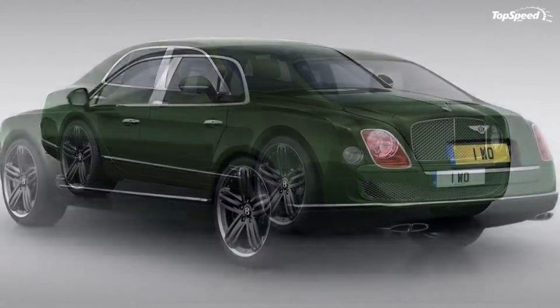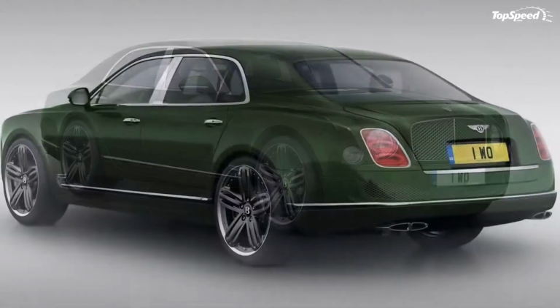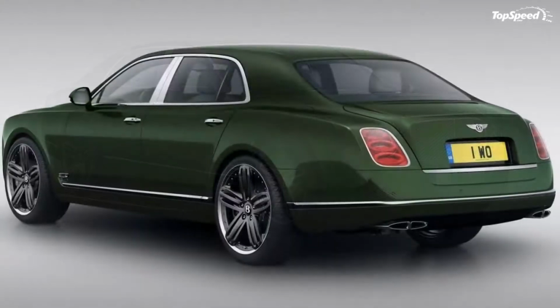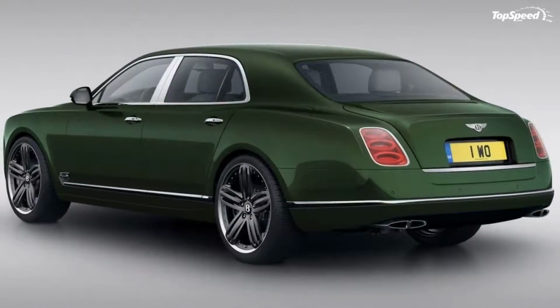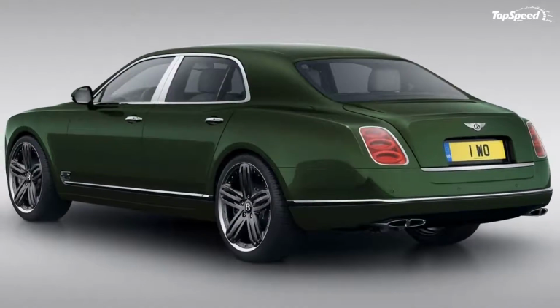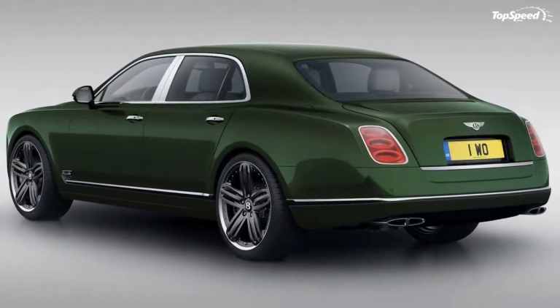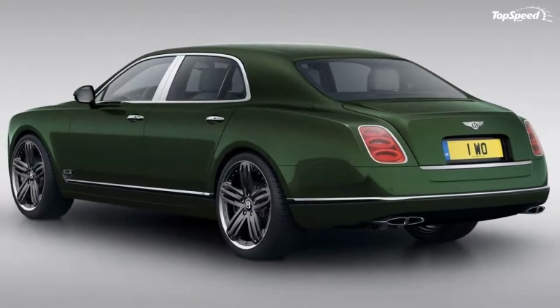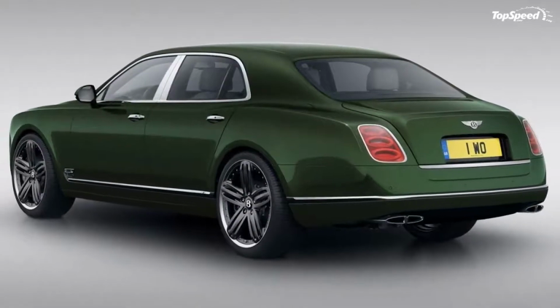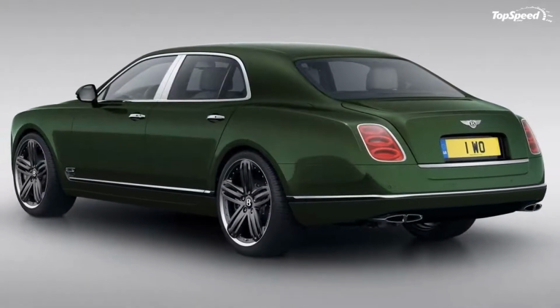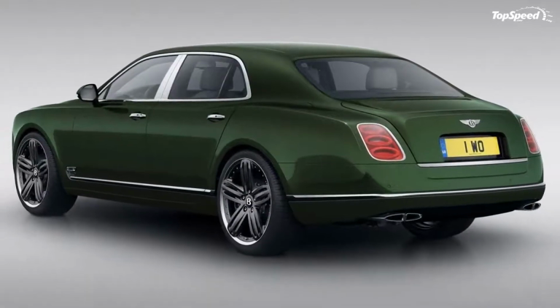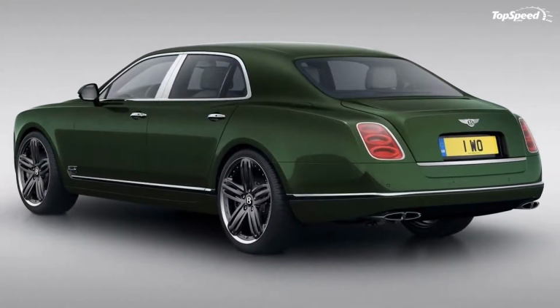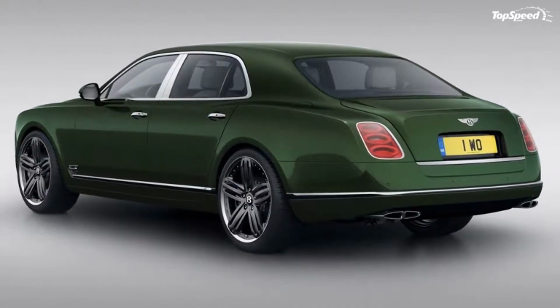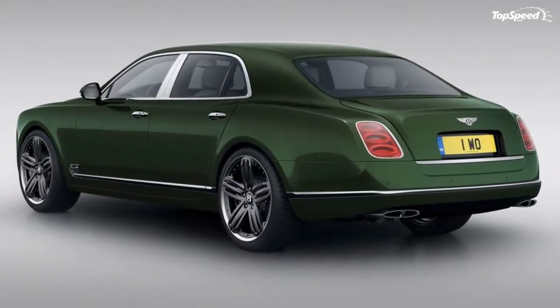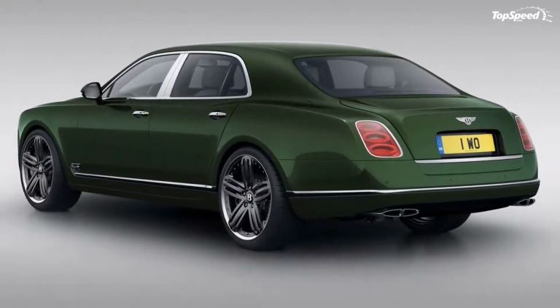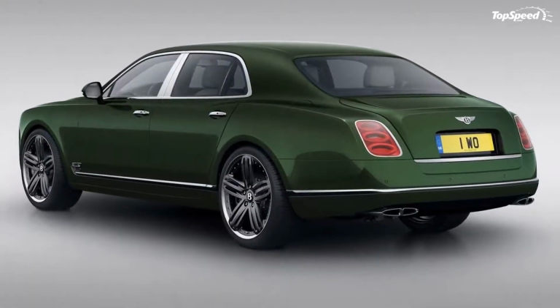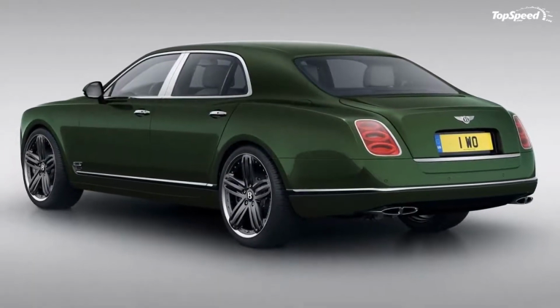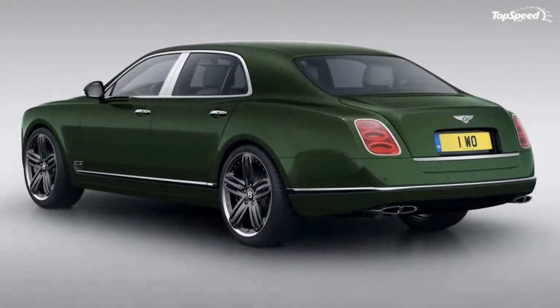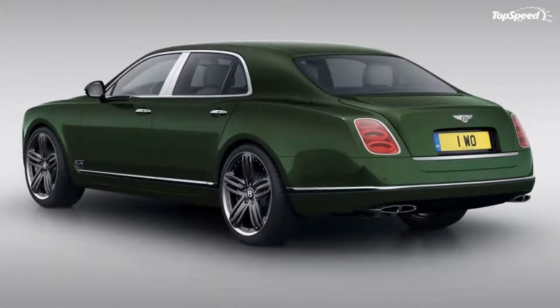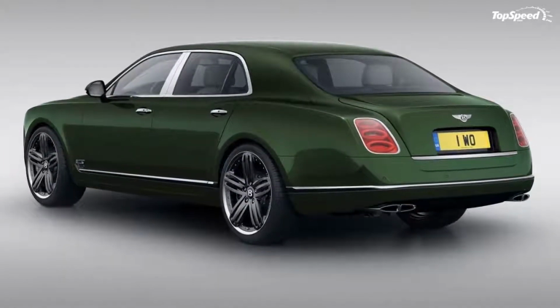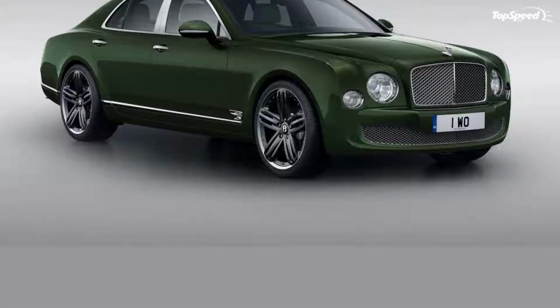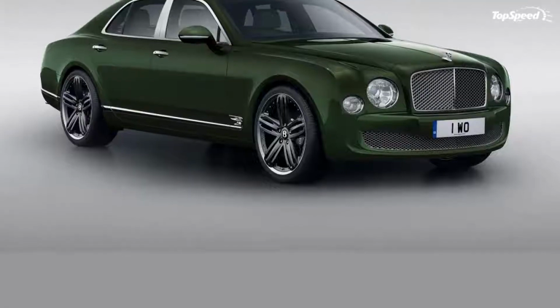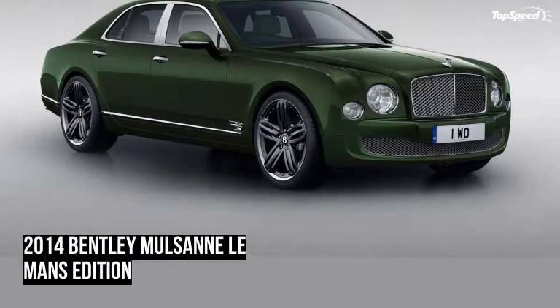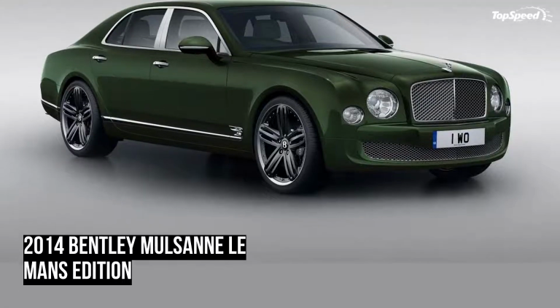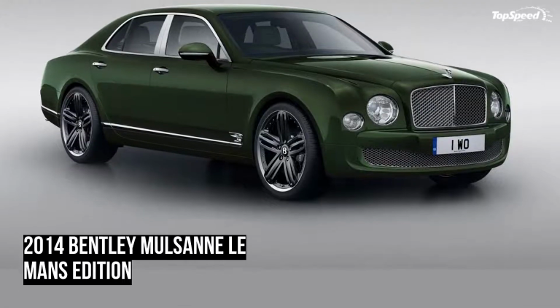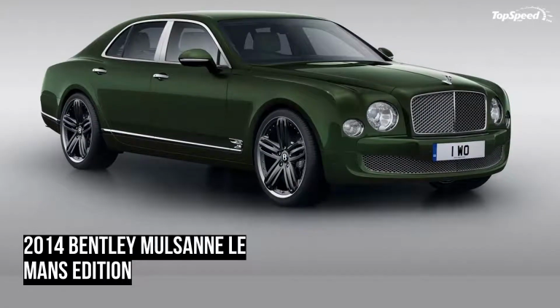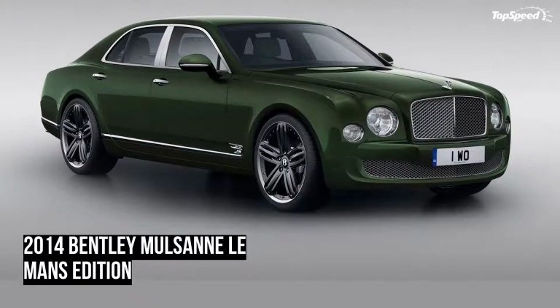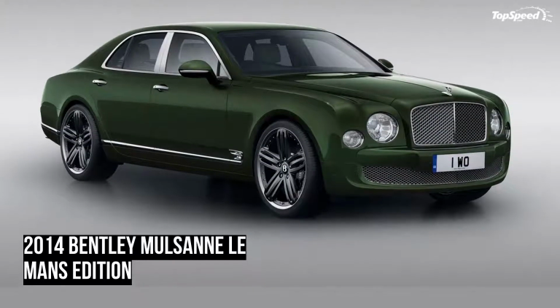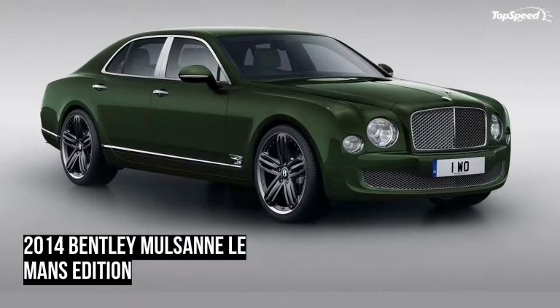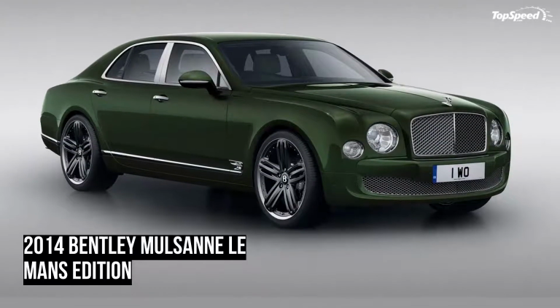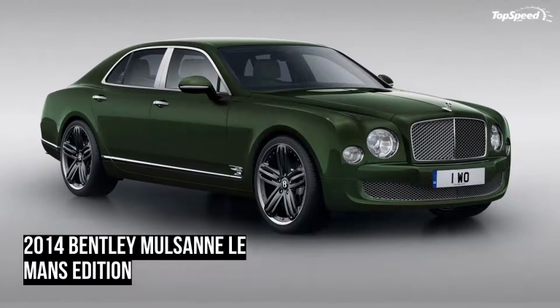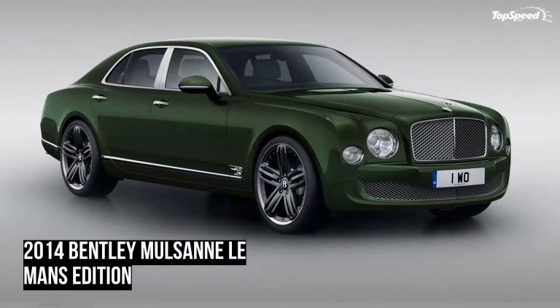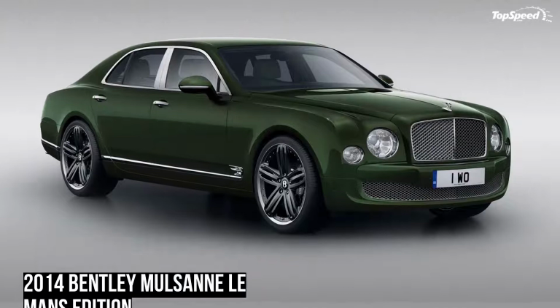While the Continental Le Mans Edition models are getting more of the love, don't sleep on the Mulsanne Le Mans, either.